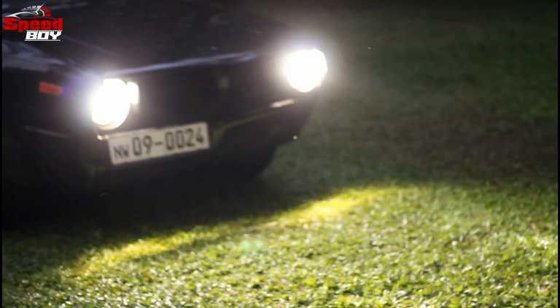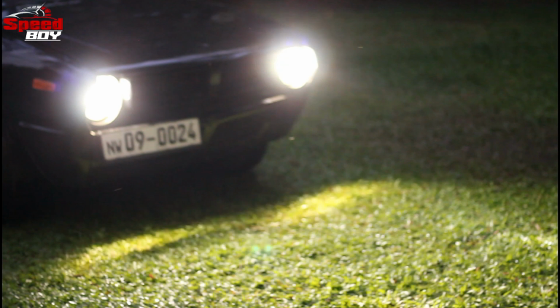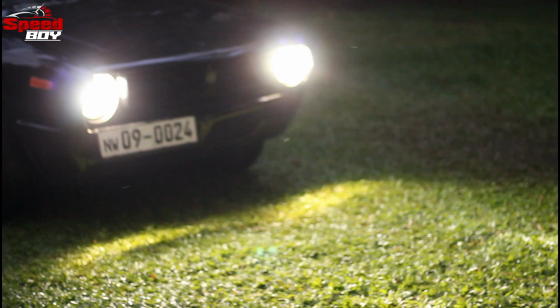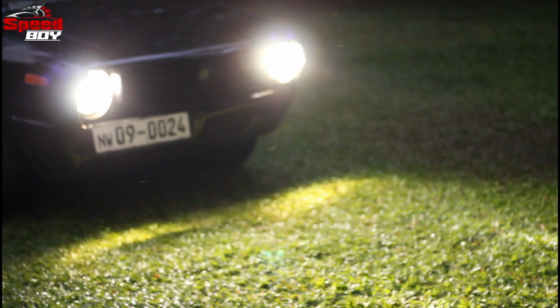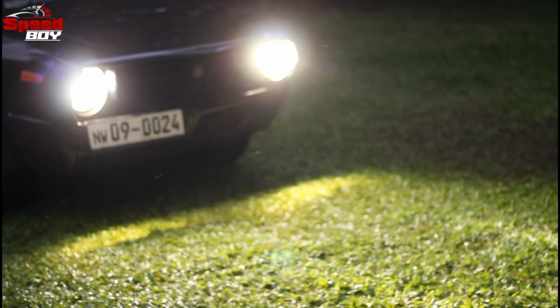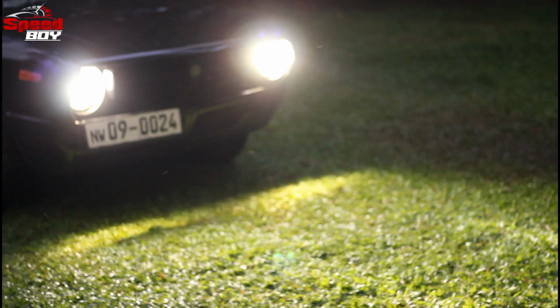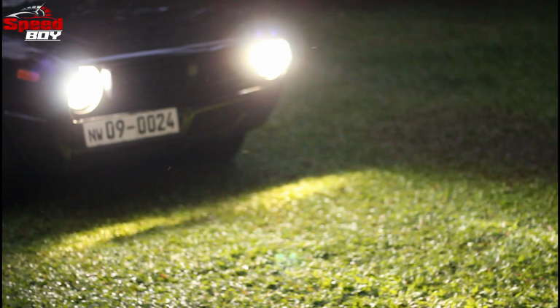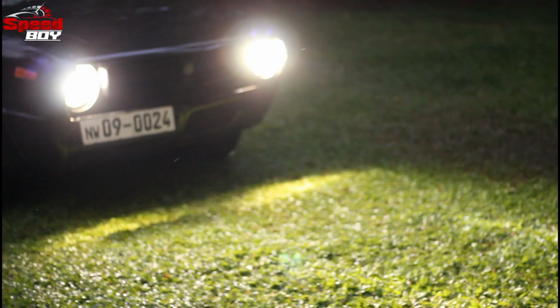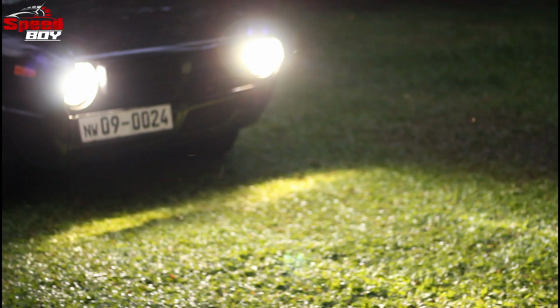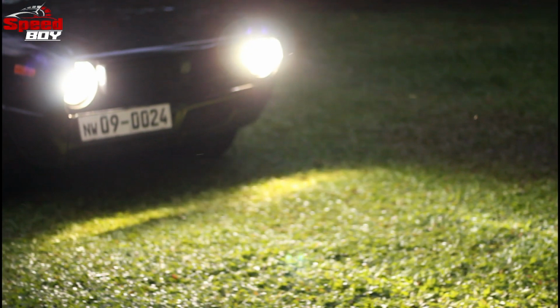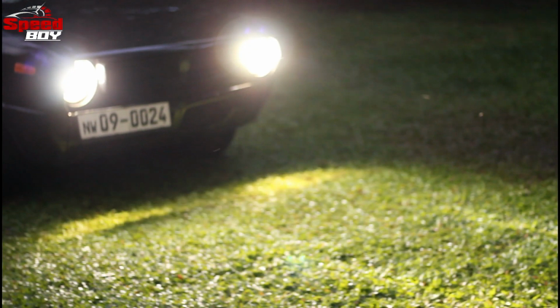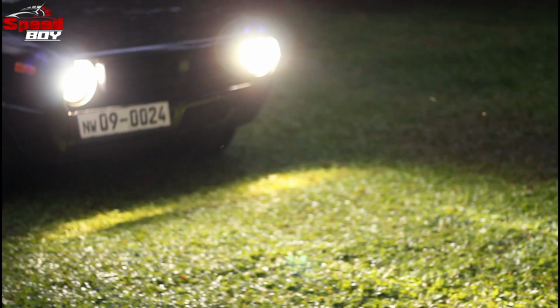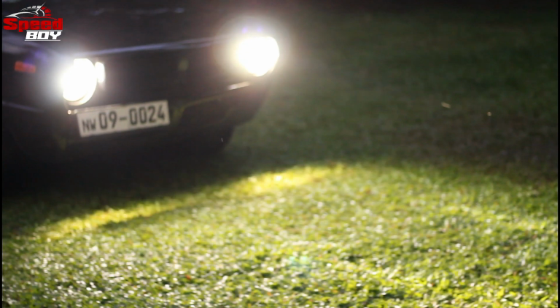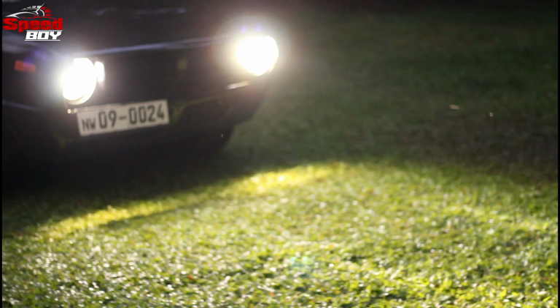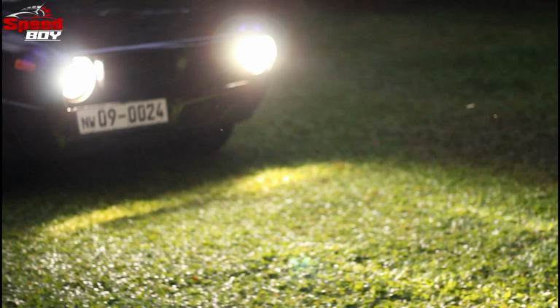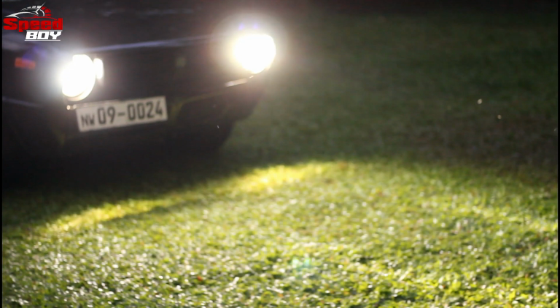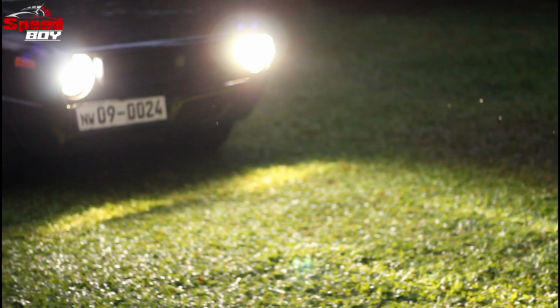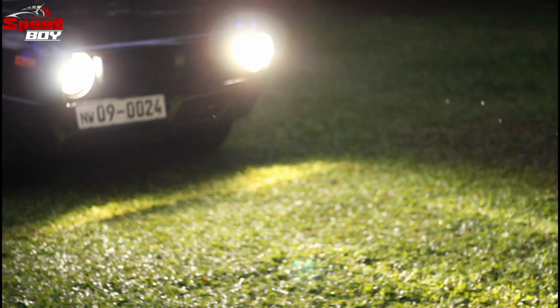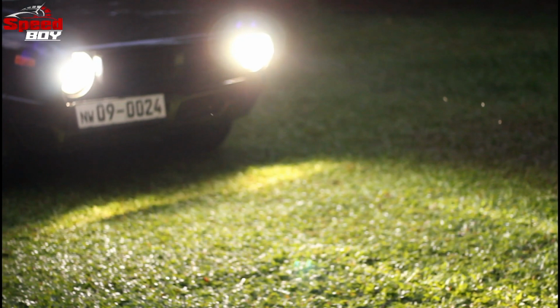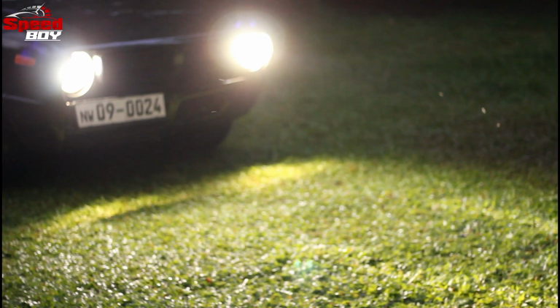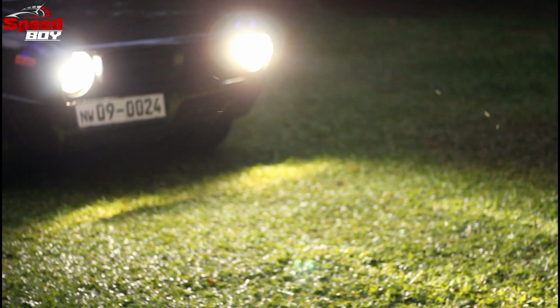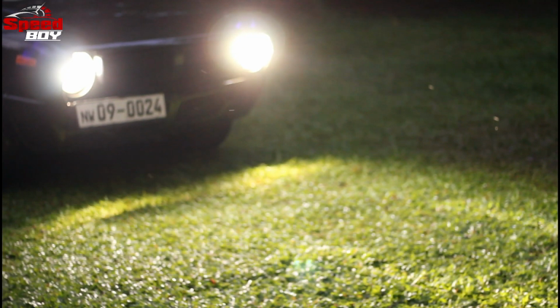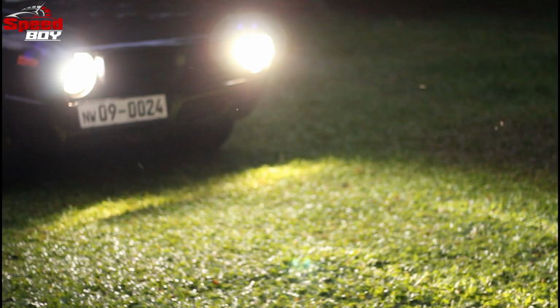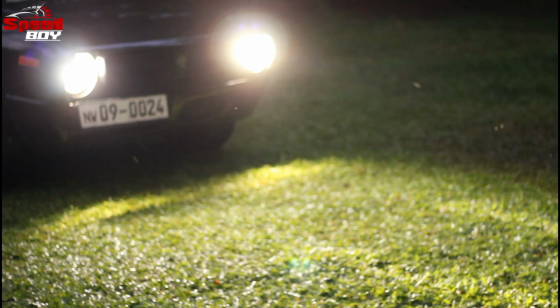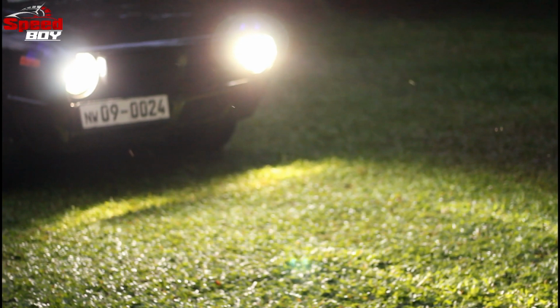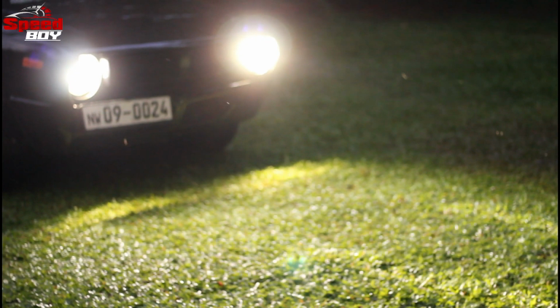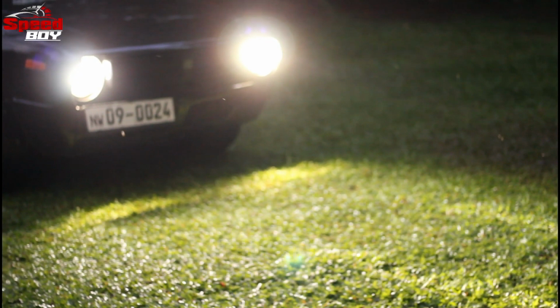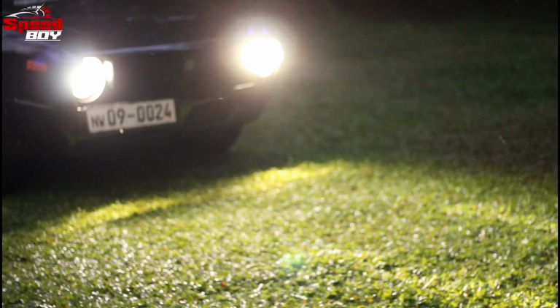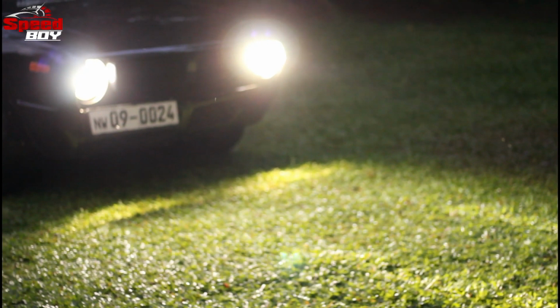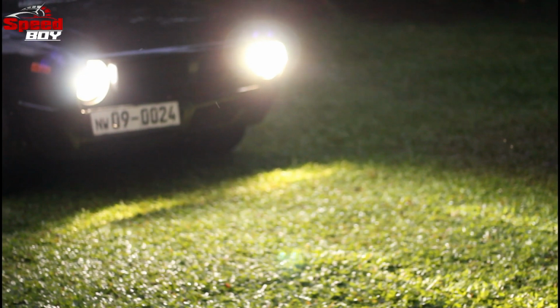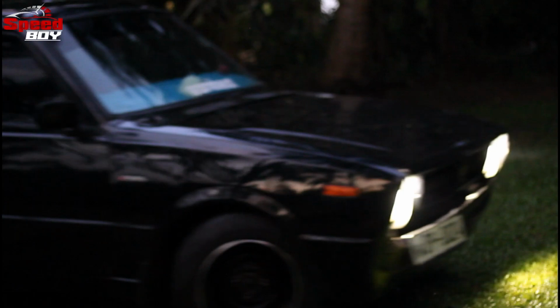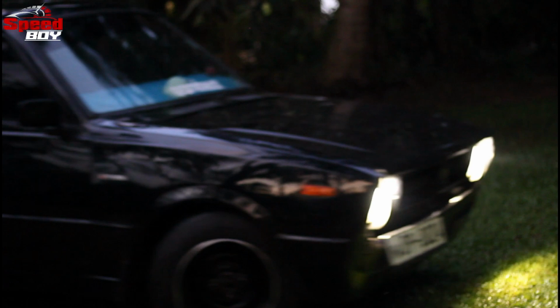The lights are on. It has LED headlamps.